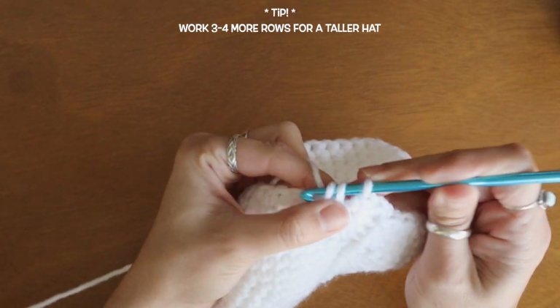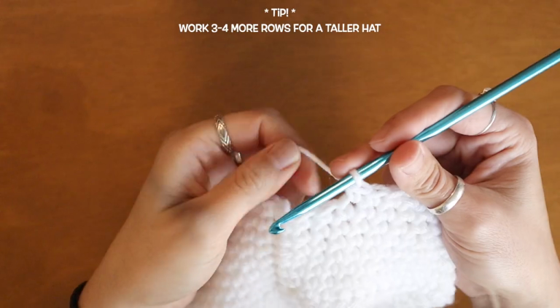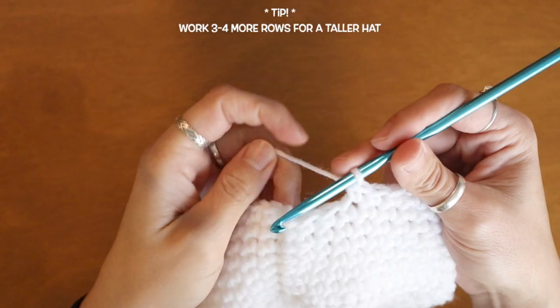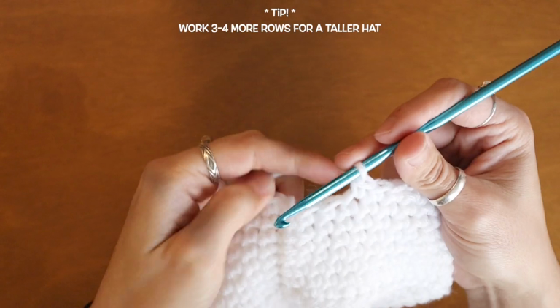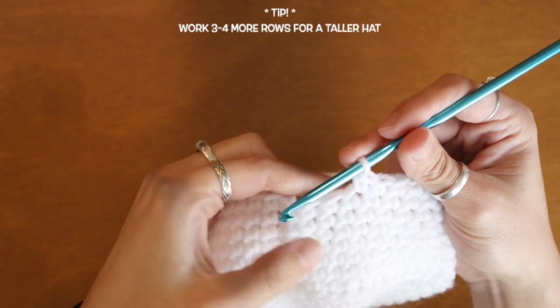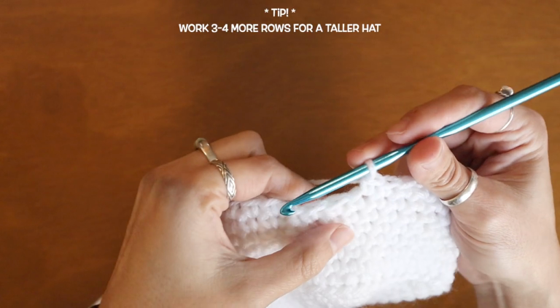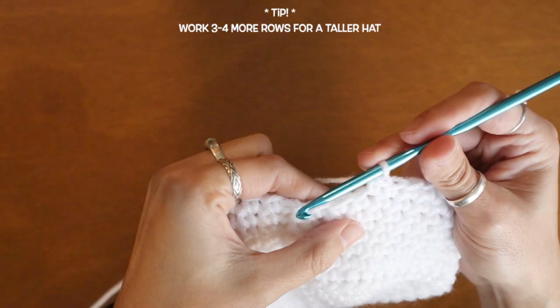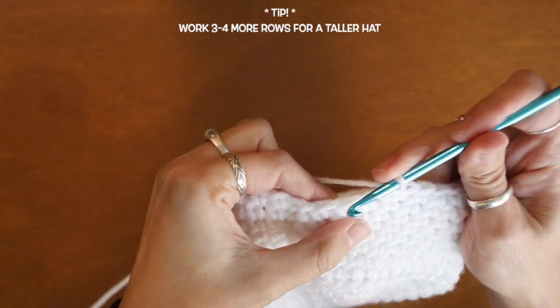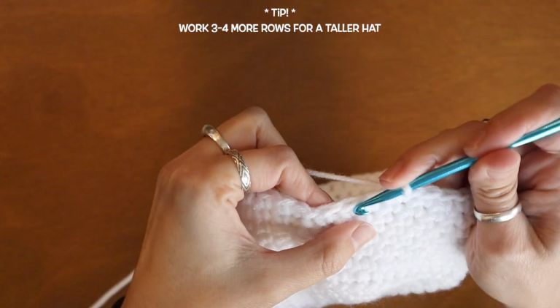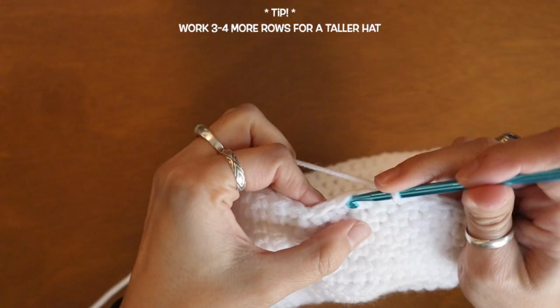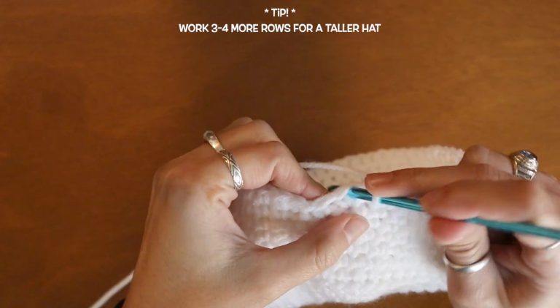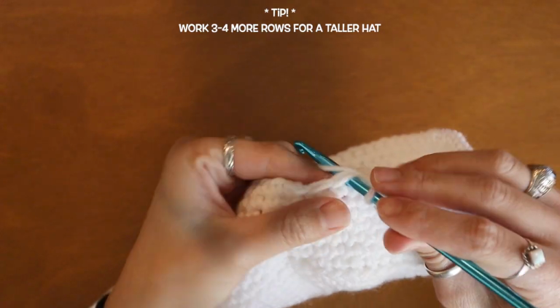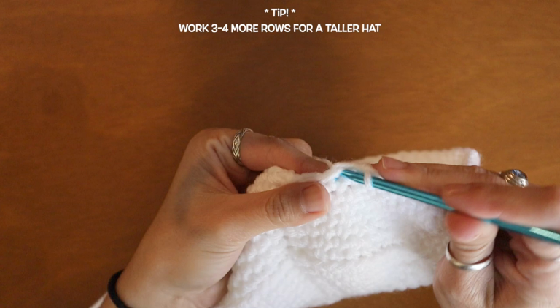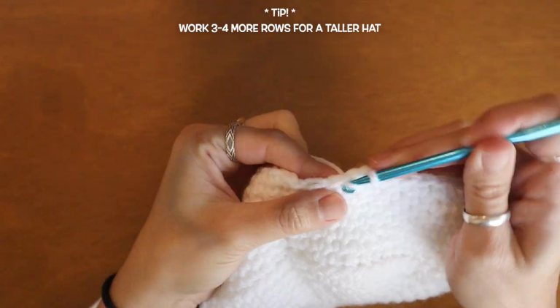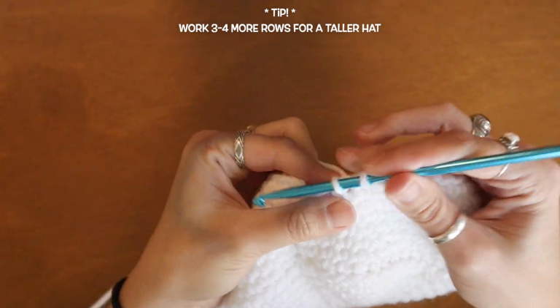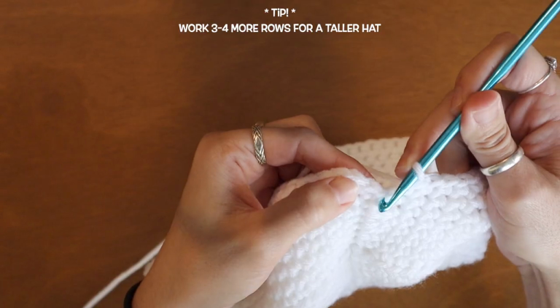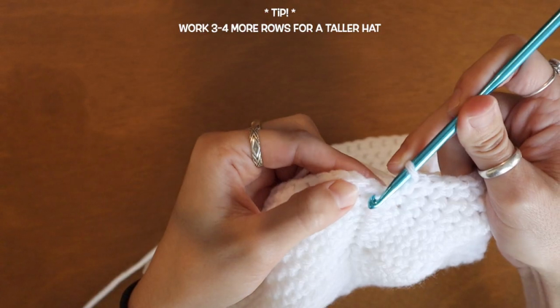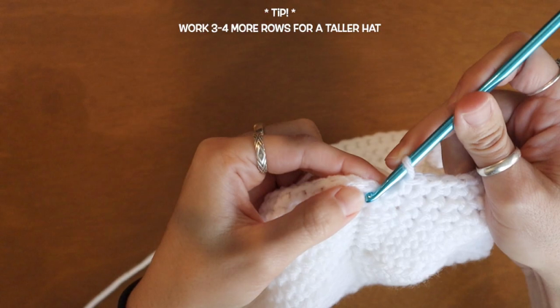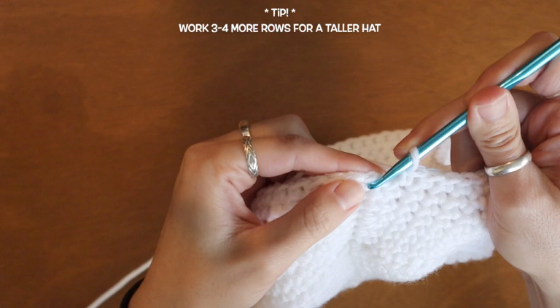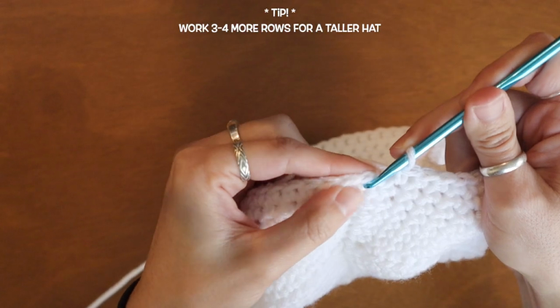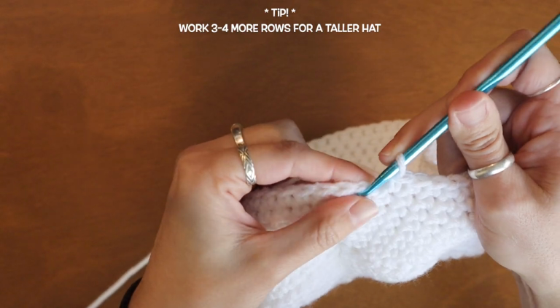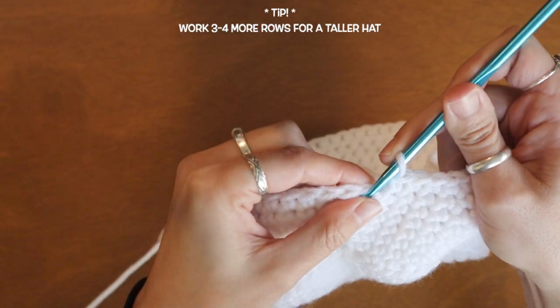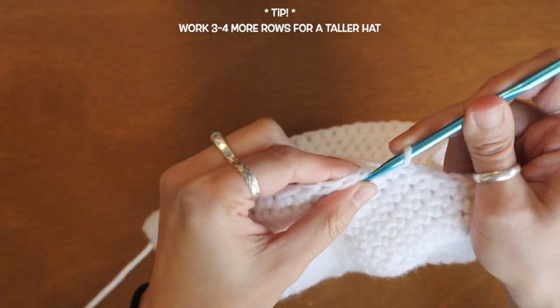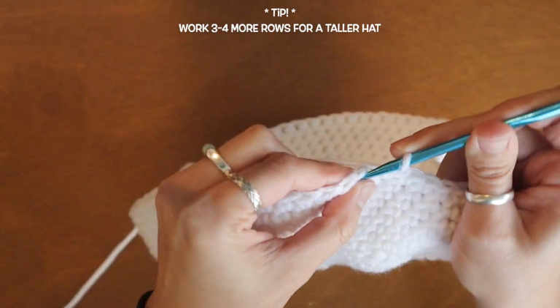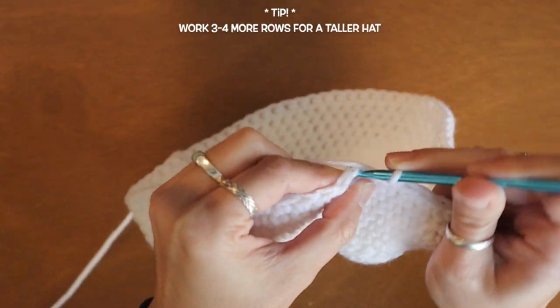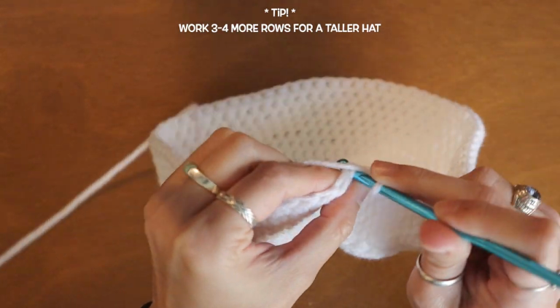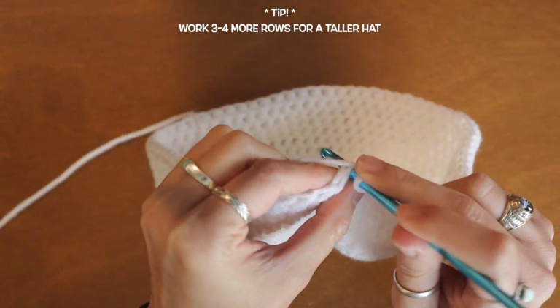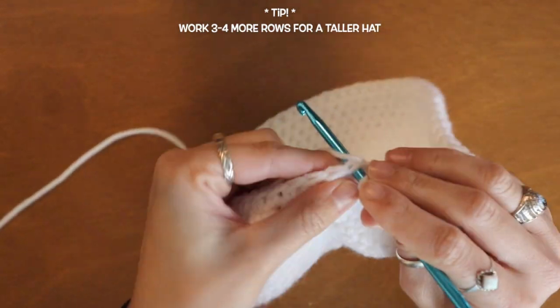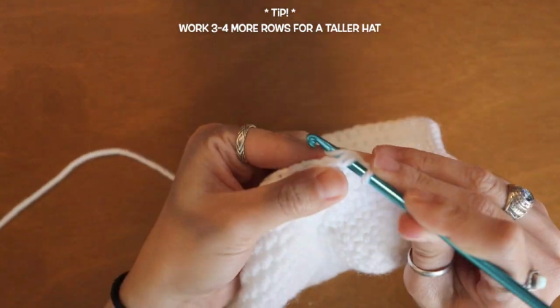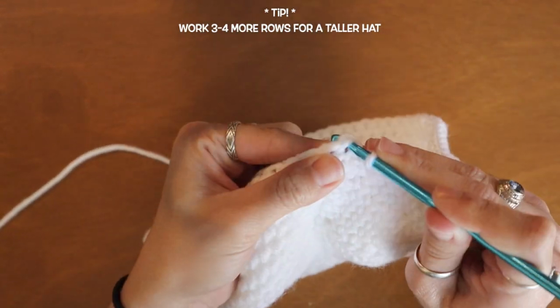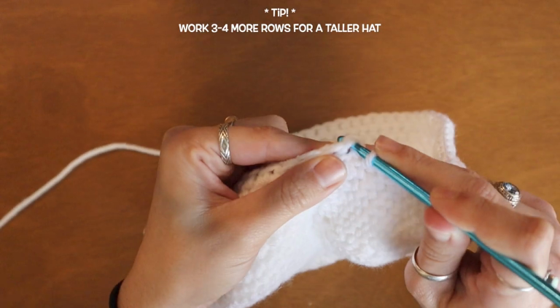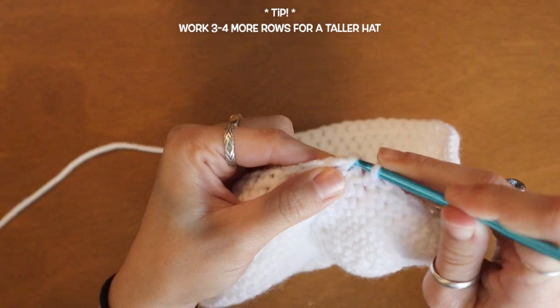For the next few rows I'm just going to continue to place one single crochet into every single stitch, working one single crochet all around. Finishing up my eighth row and now I'm going to slip stitch again into that chain one space.